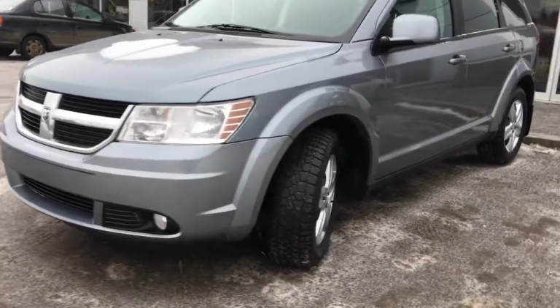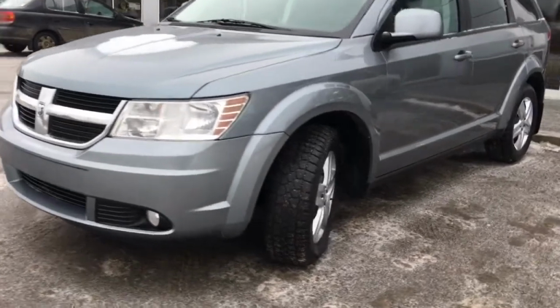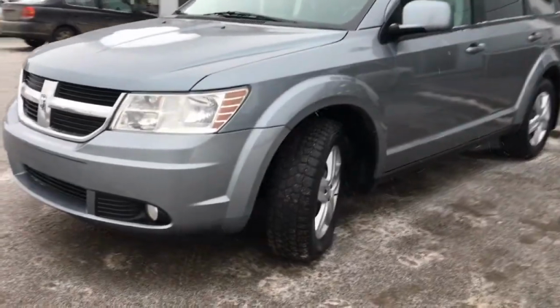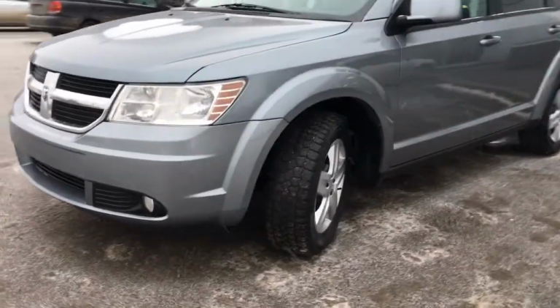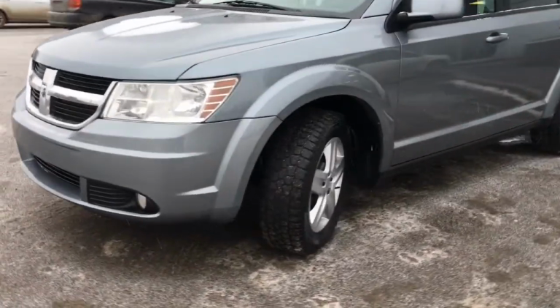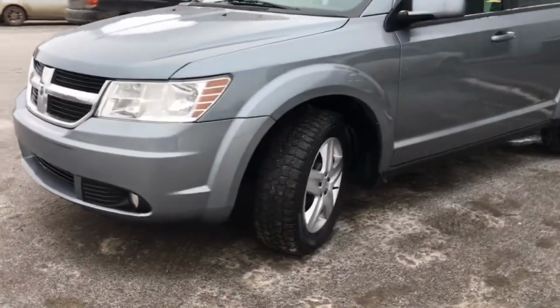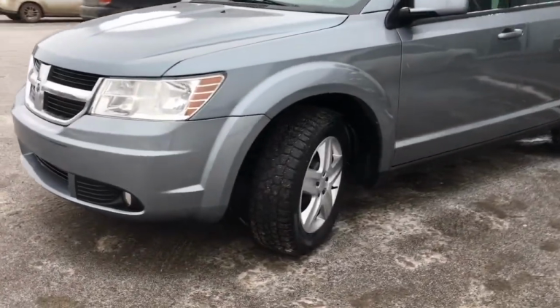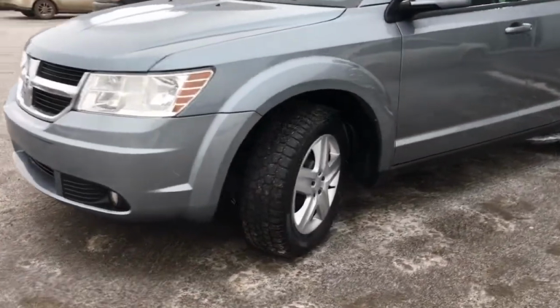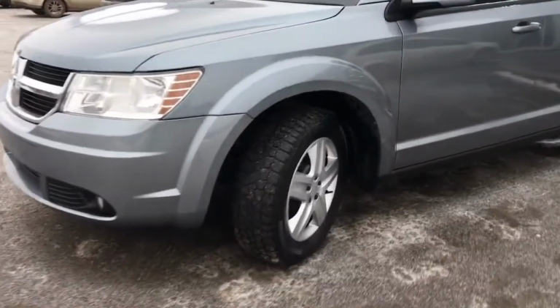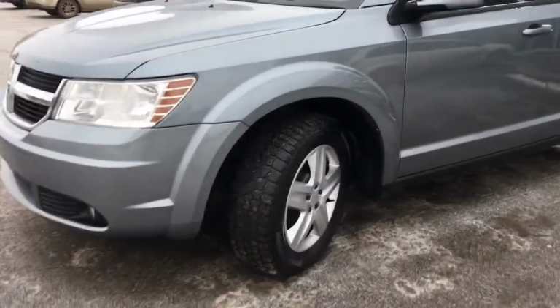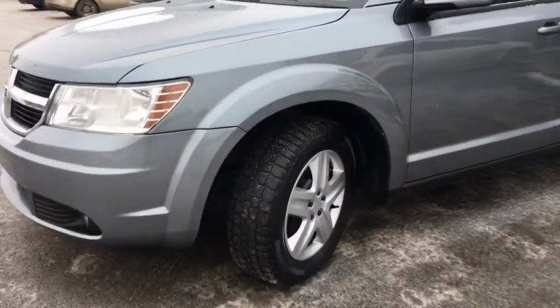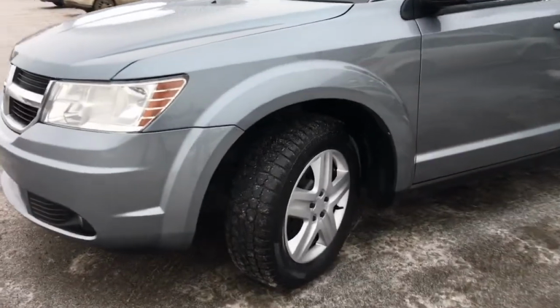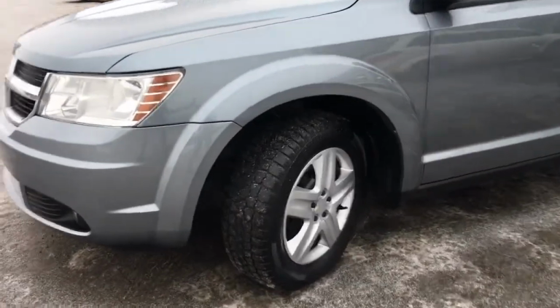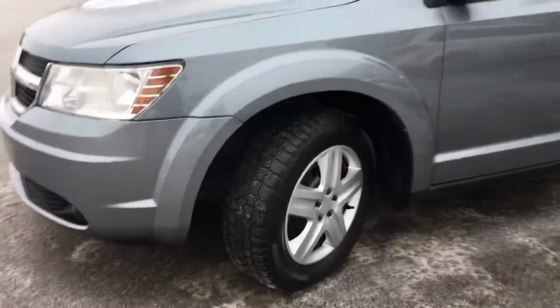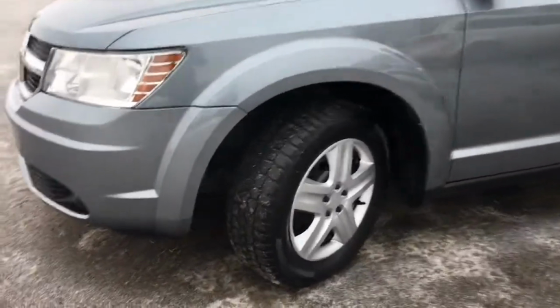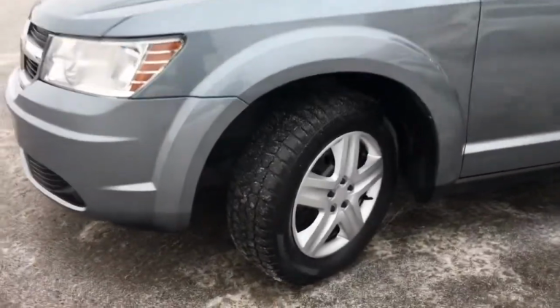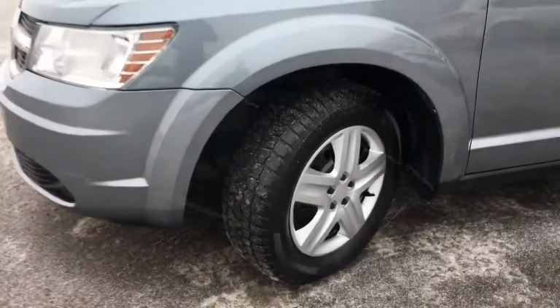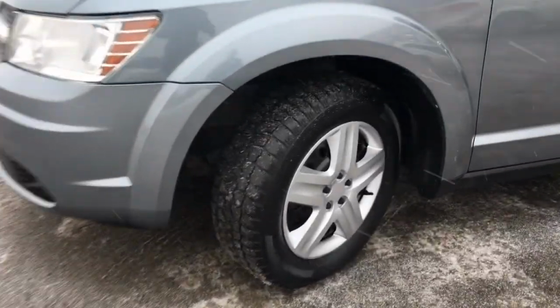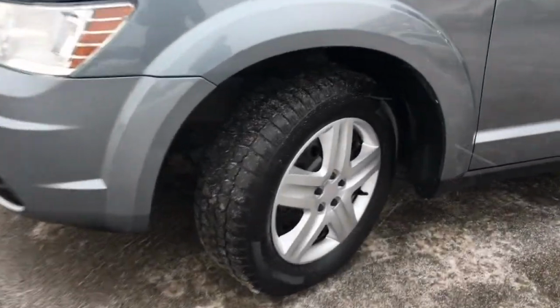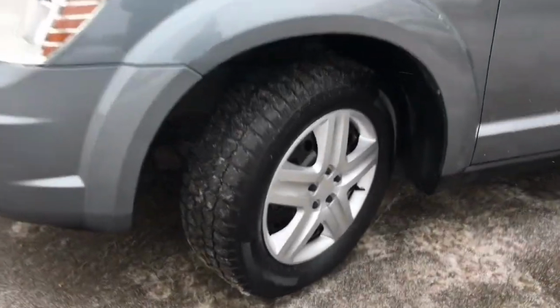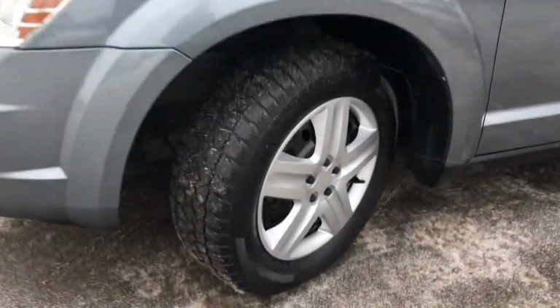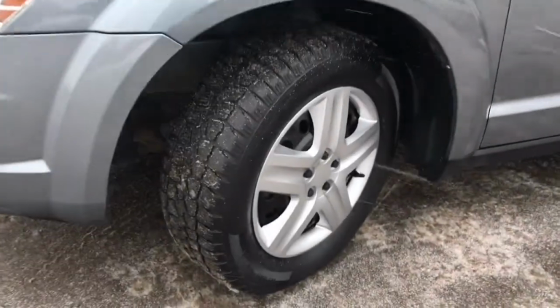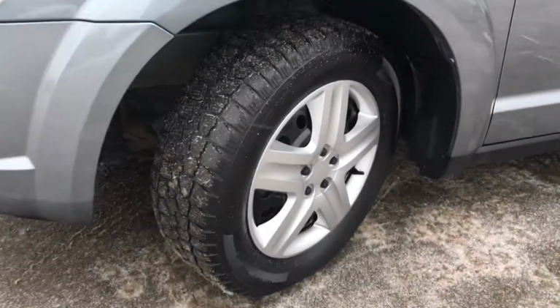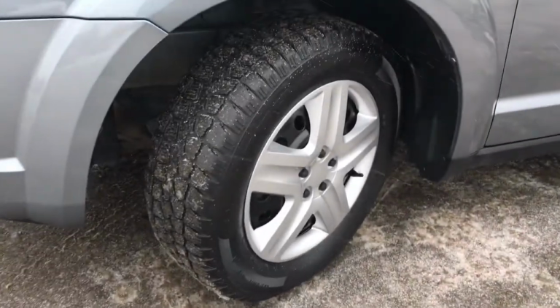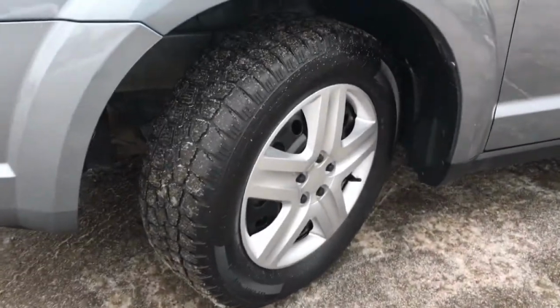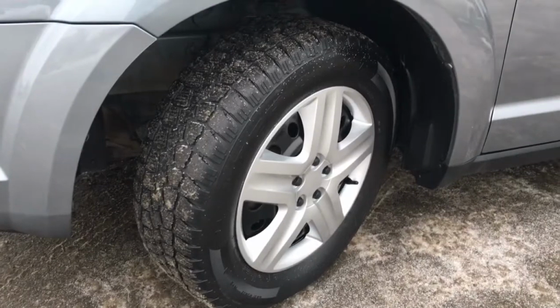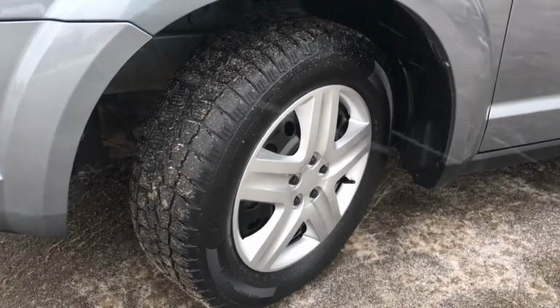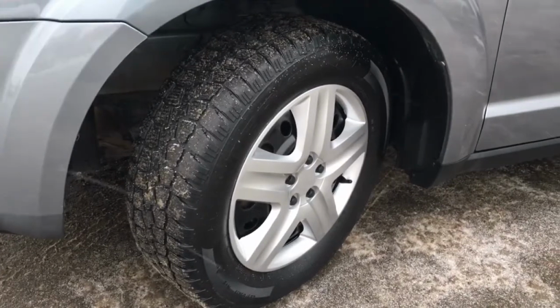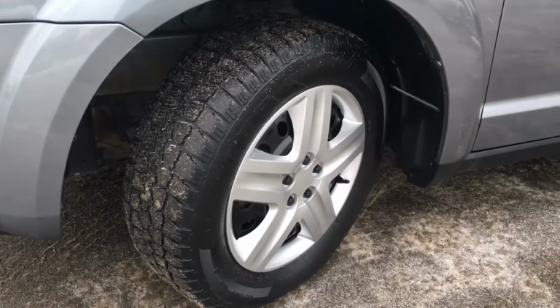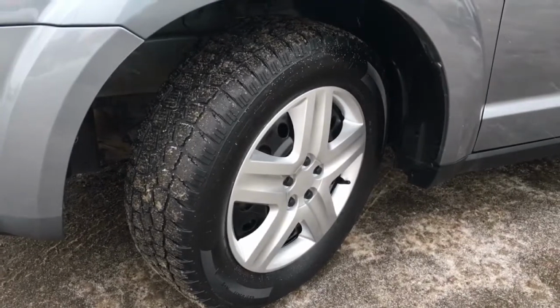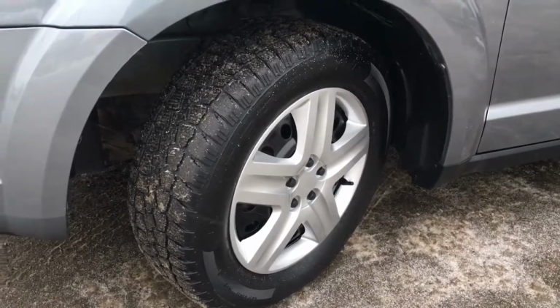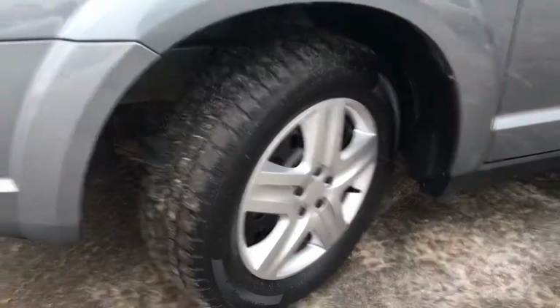Lots of tread left in these tires. They are winter tires mounted on top of a factory 17-inch rim.